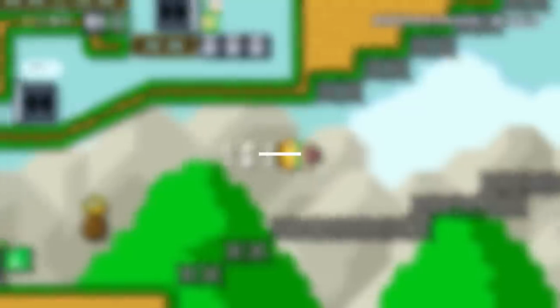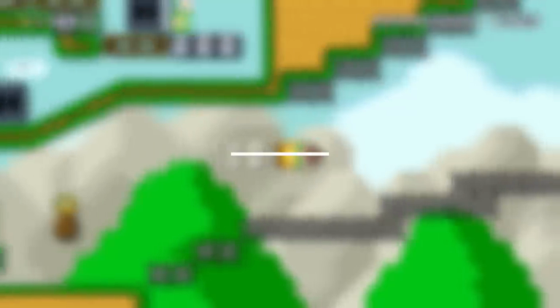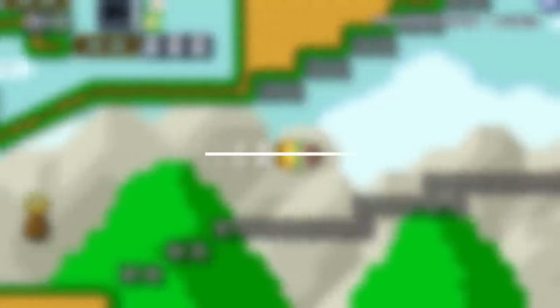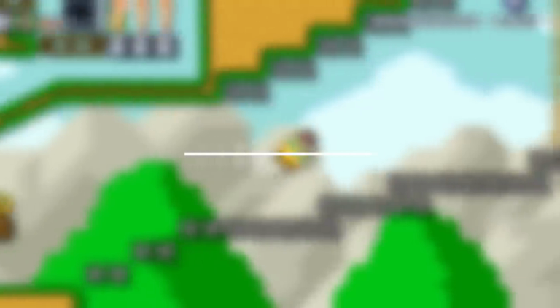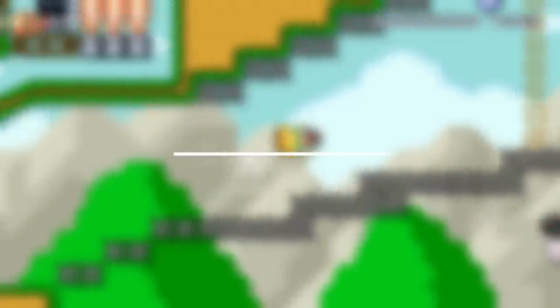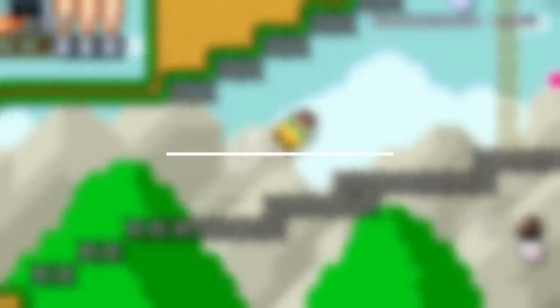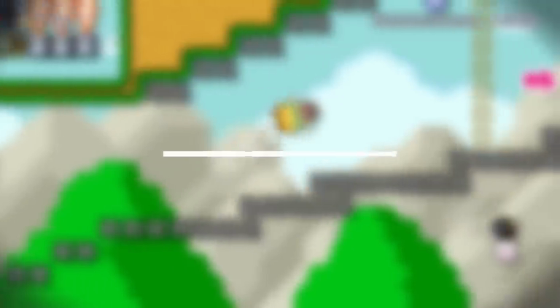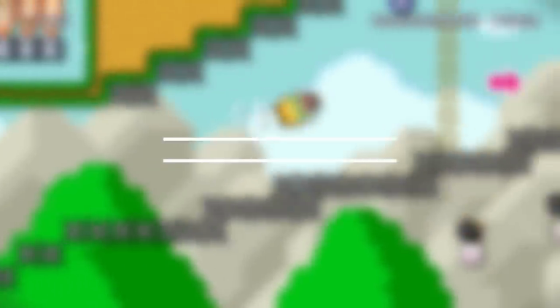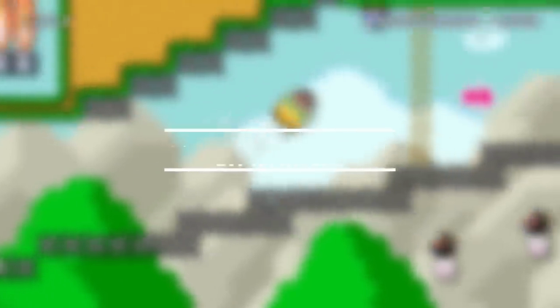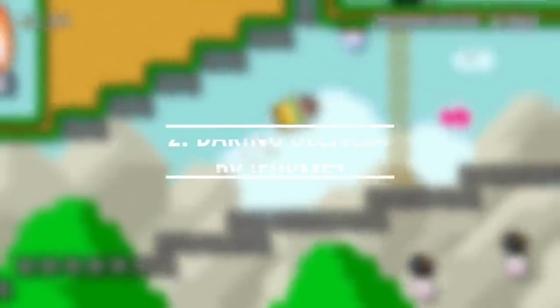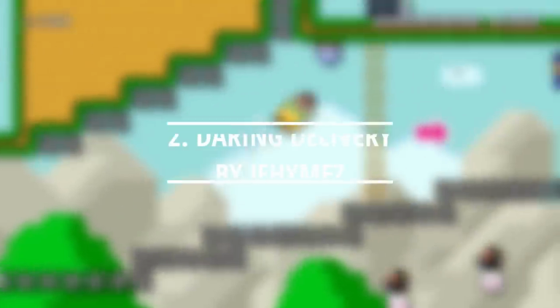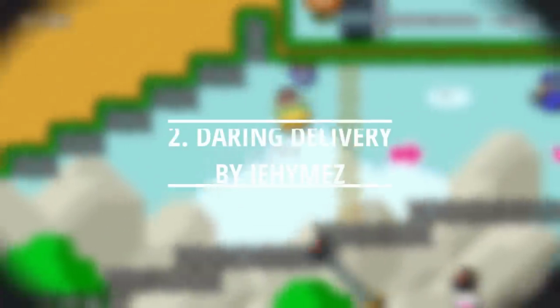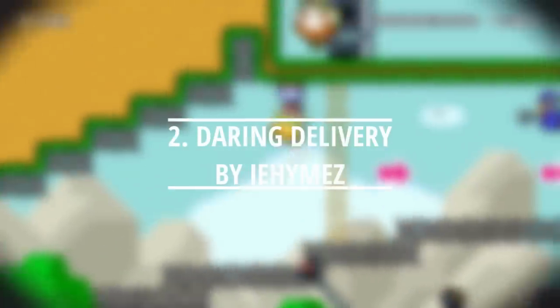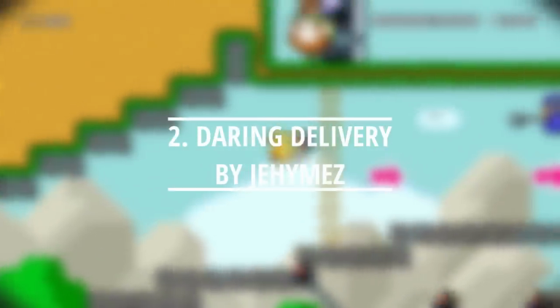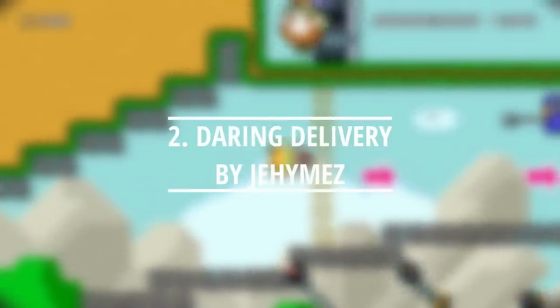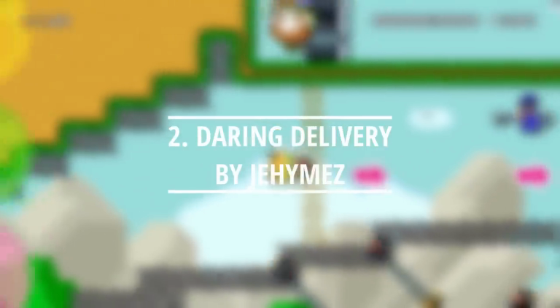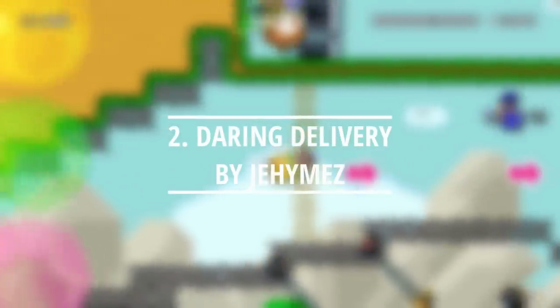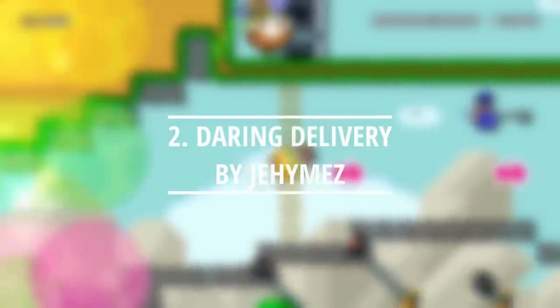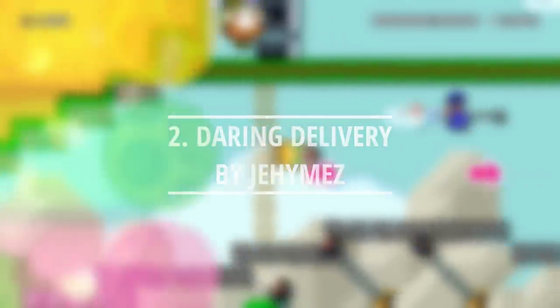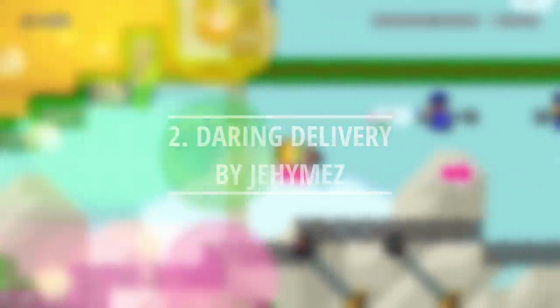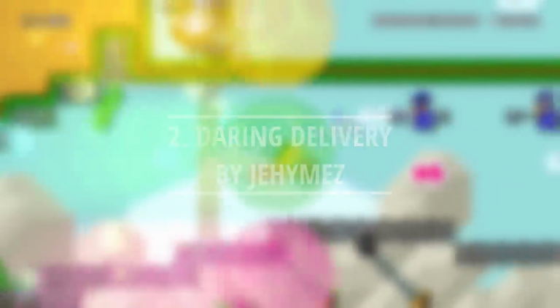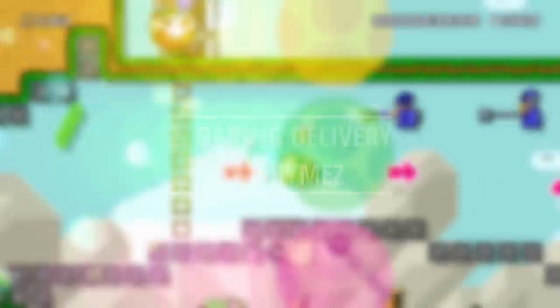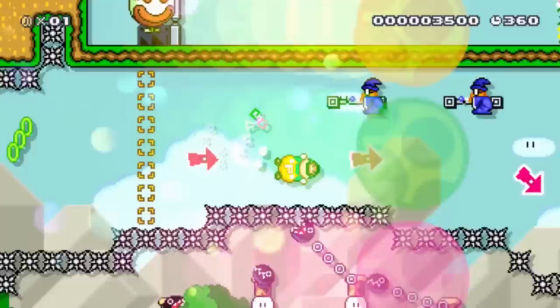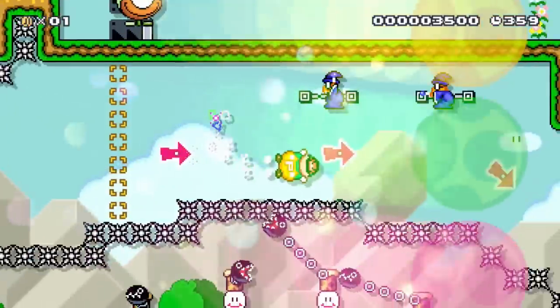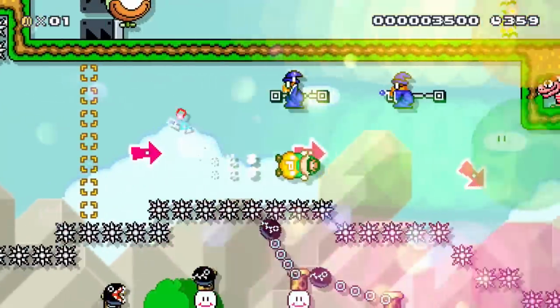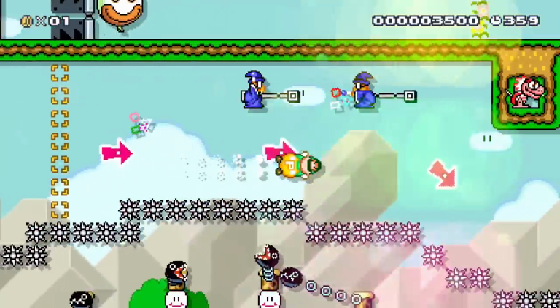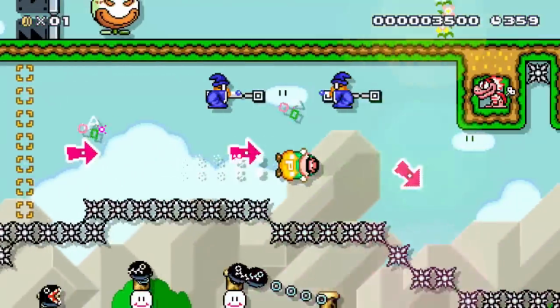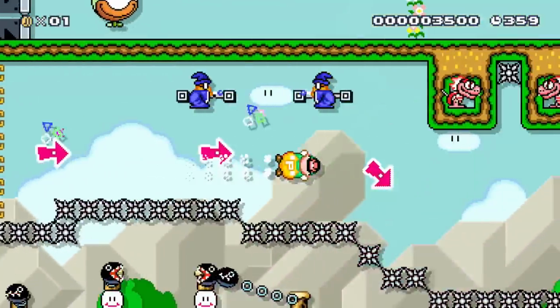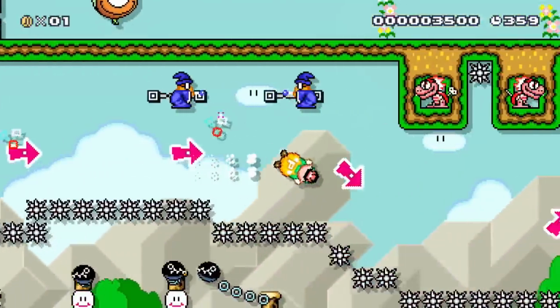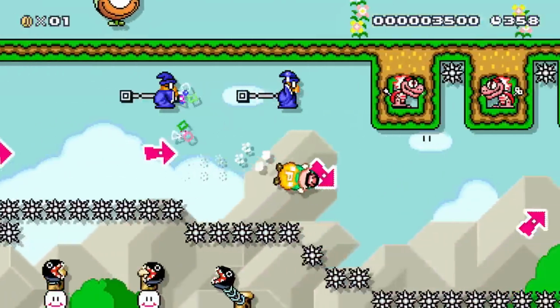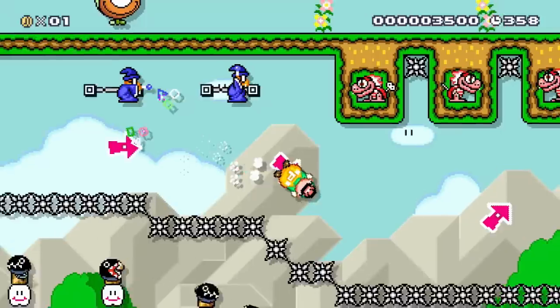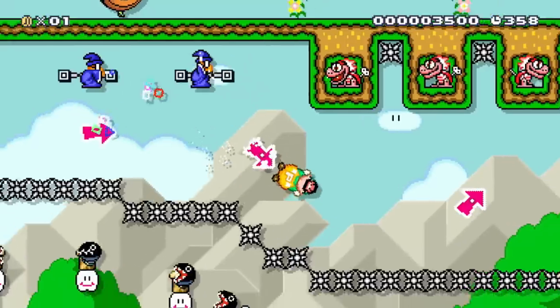Once he hits the switches three times, he can drop a Muncher ally to destroy the Wiggler and bring the Power Balloonians back to life. The Power Balloonians were so grateful for Luigi's help that they allowed him to keep his Balloon powers.